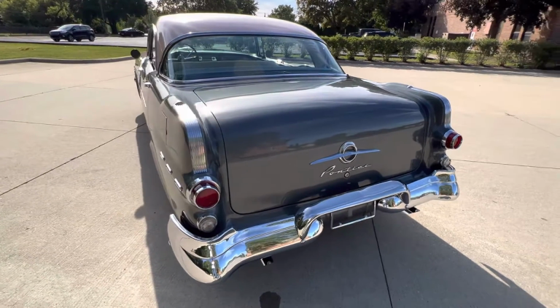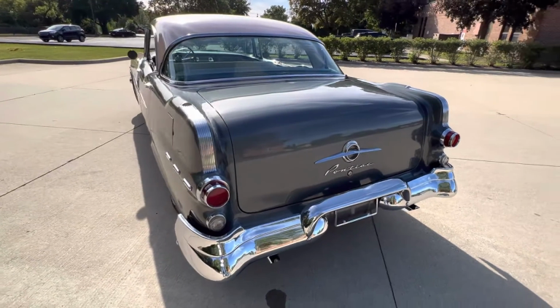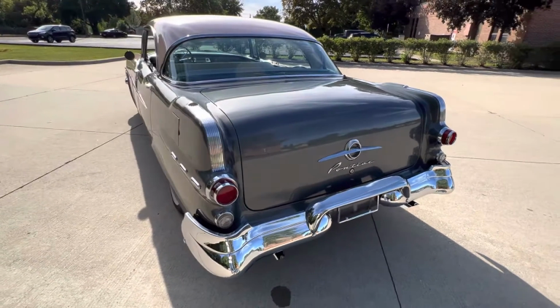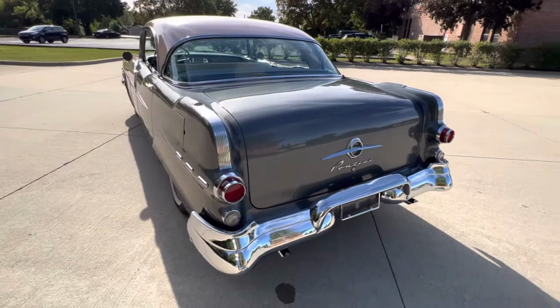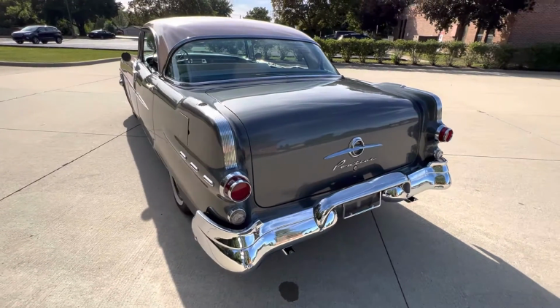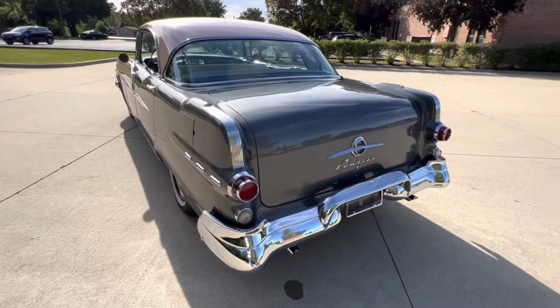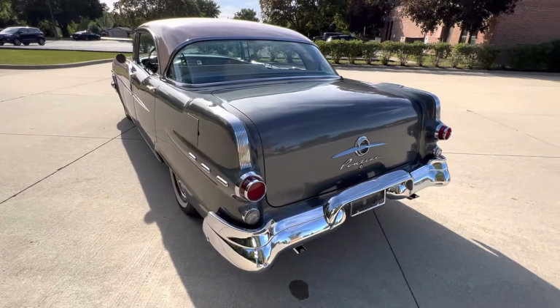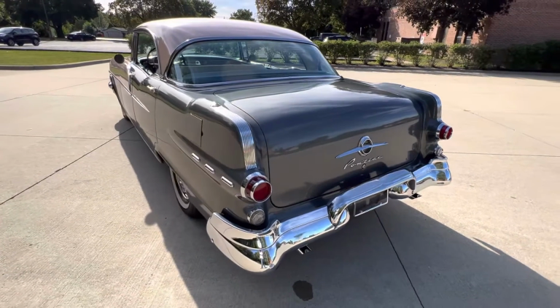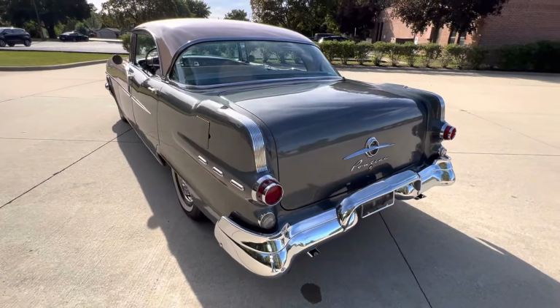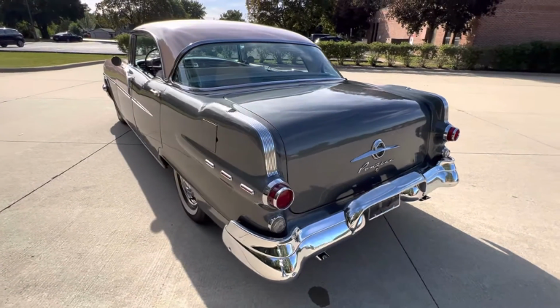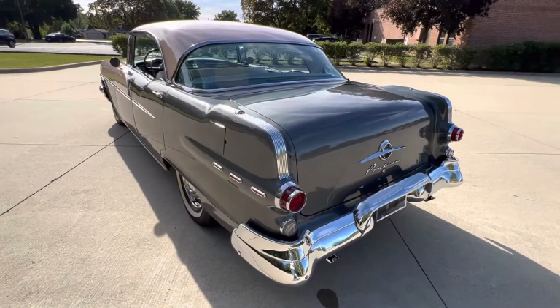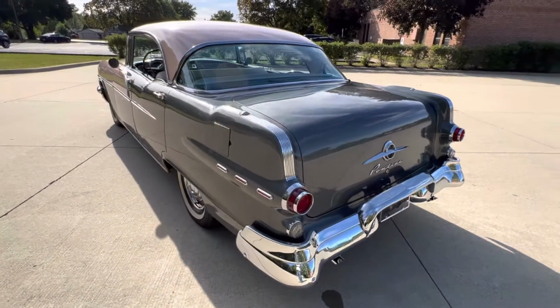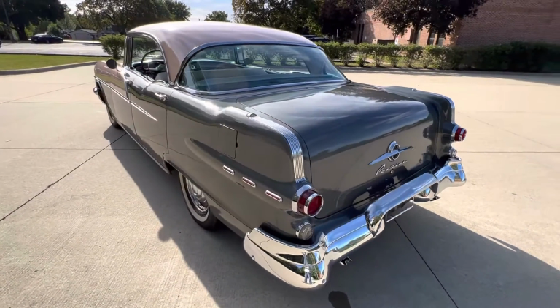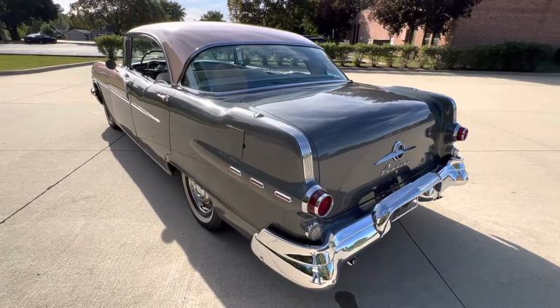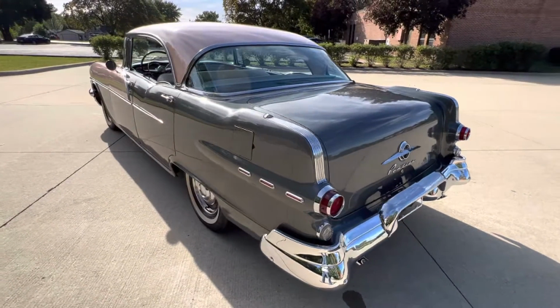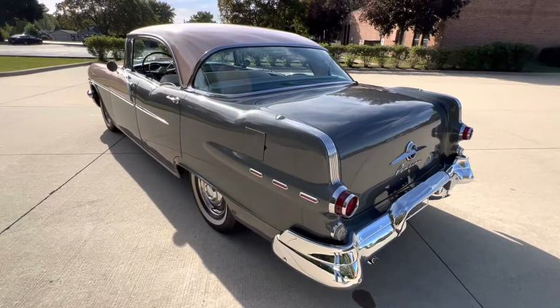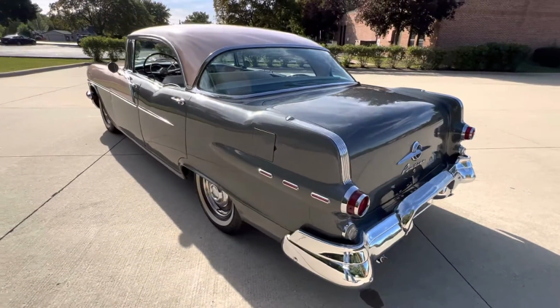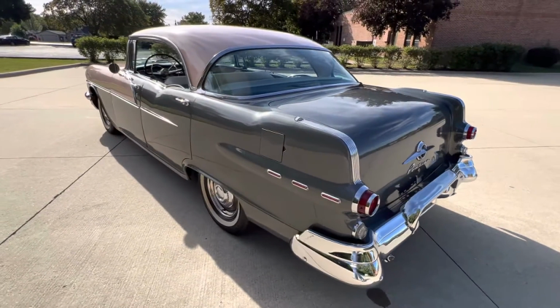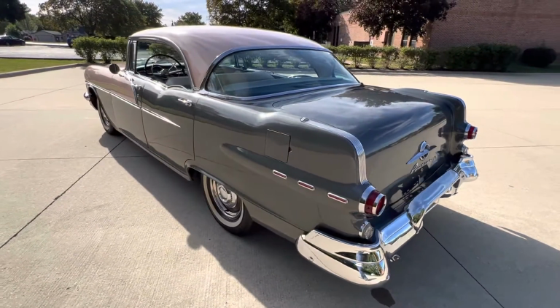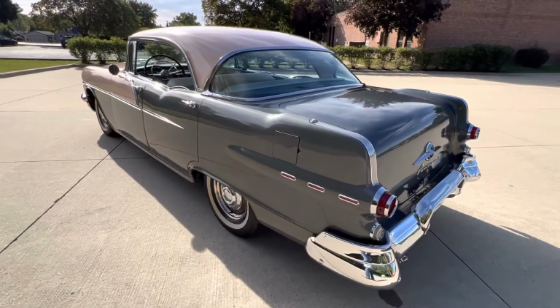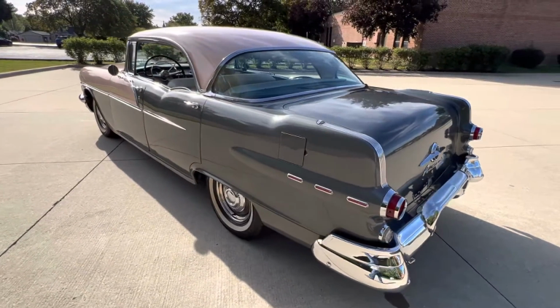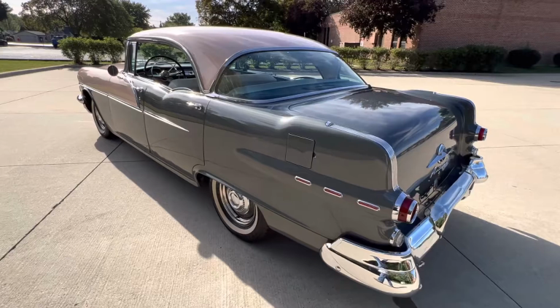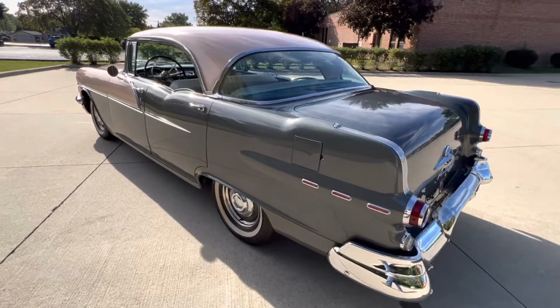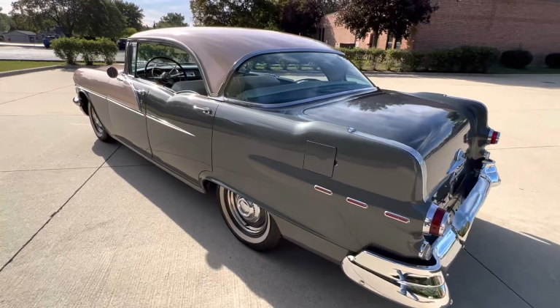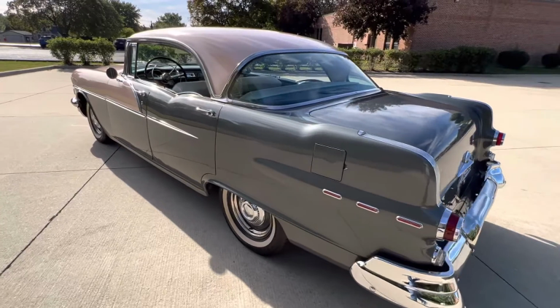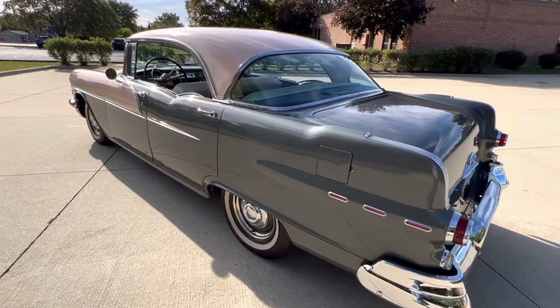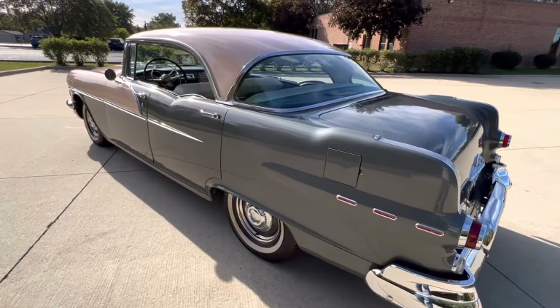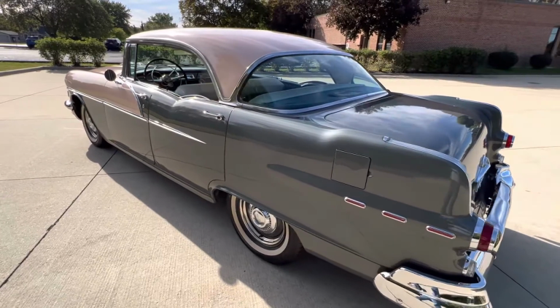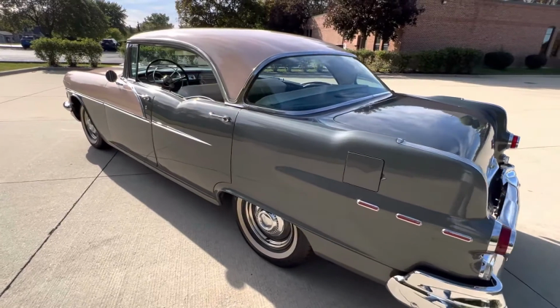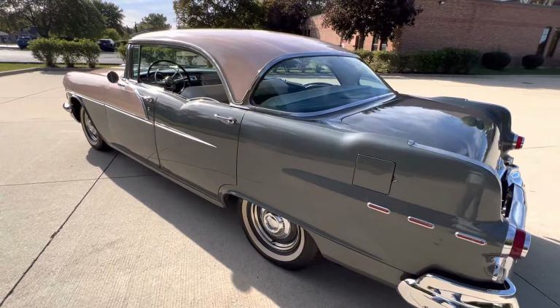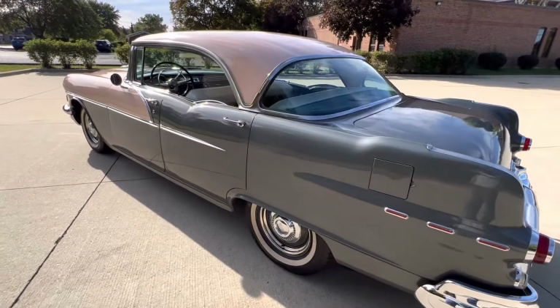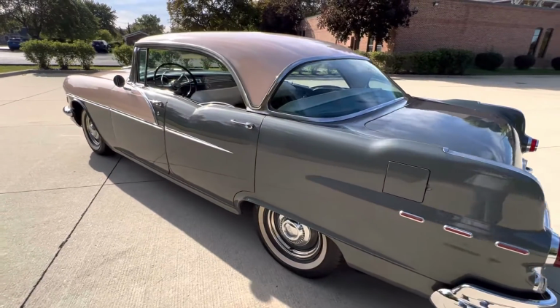The four-door hardtops are getting rare. They're hard to find. The car's got a great look to it.